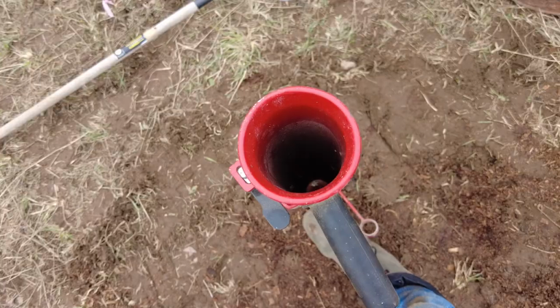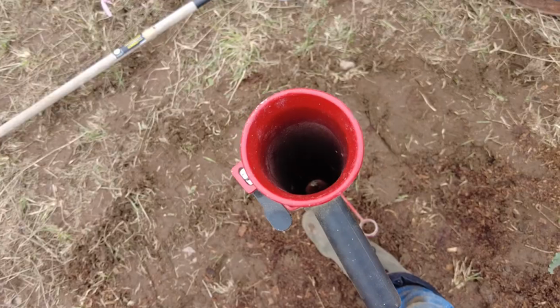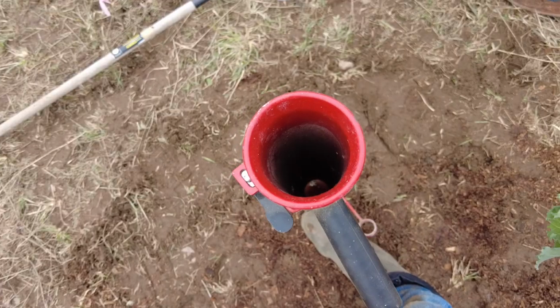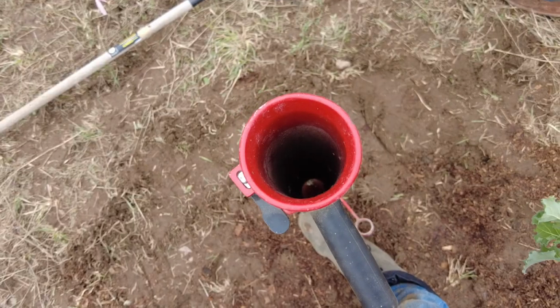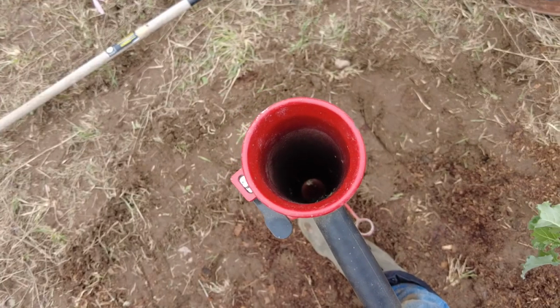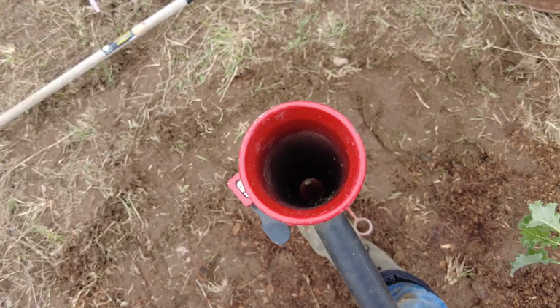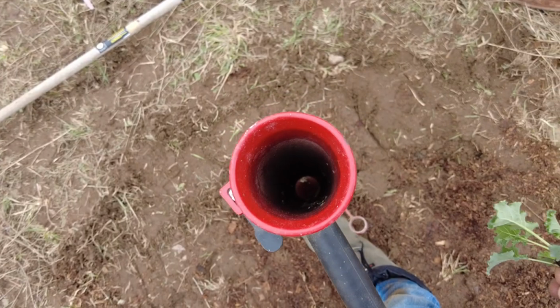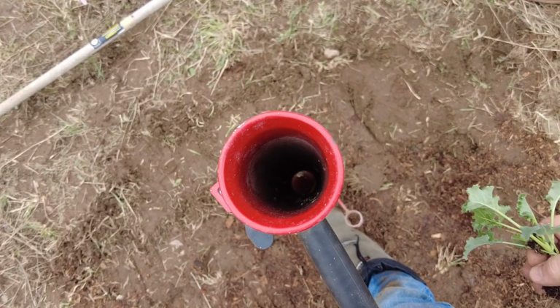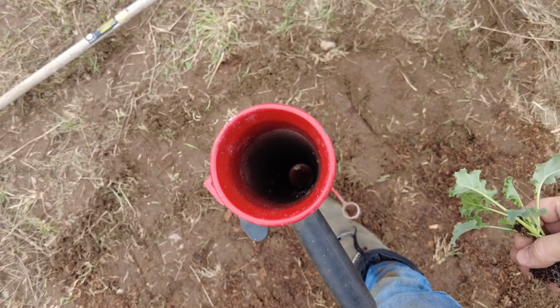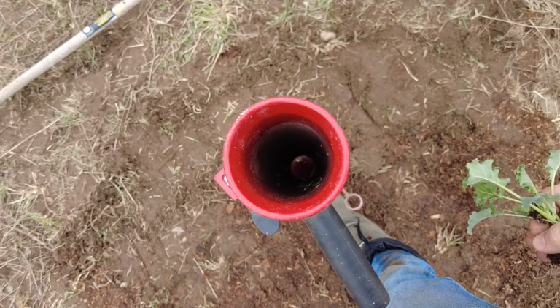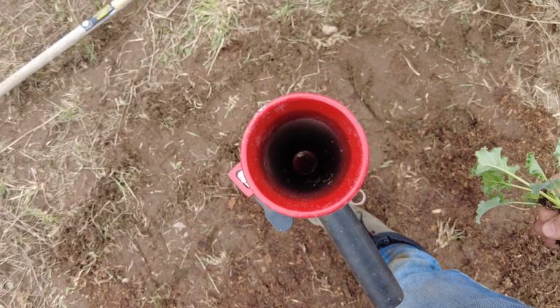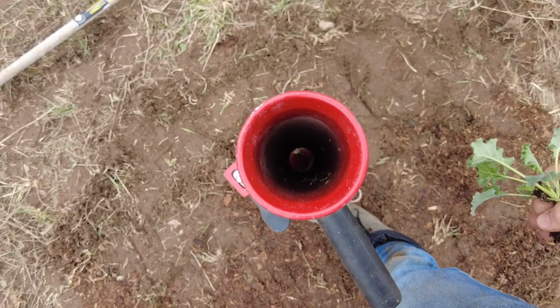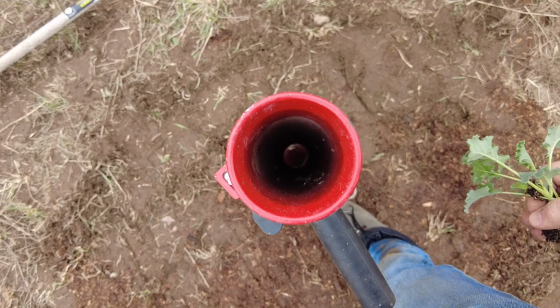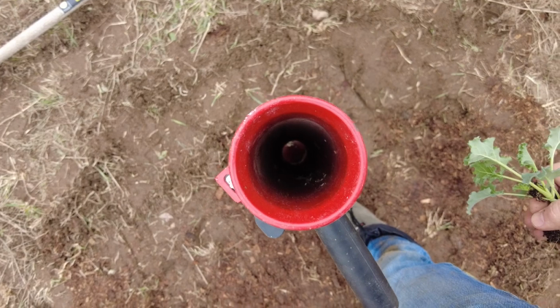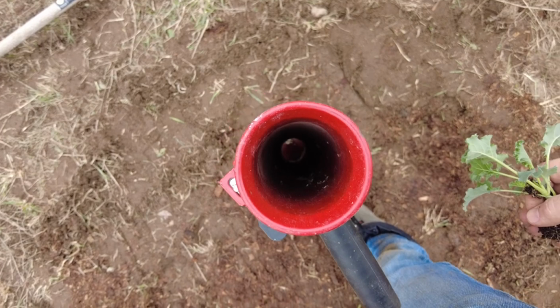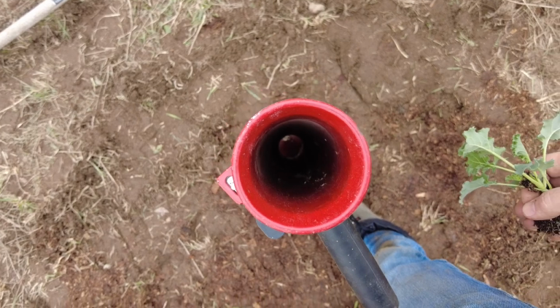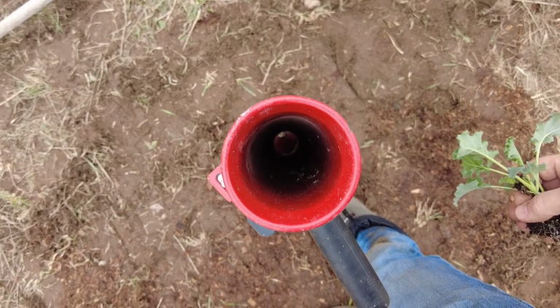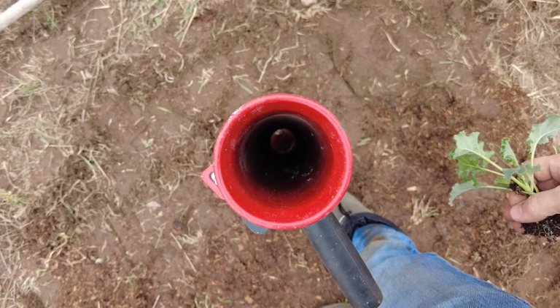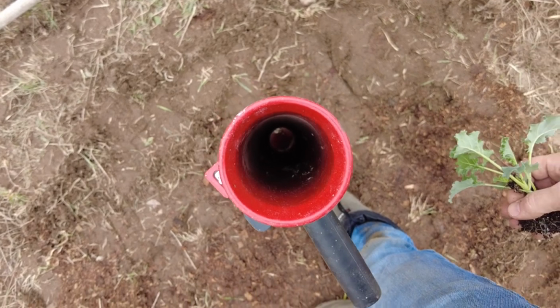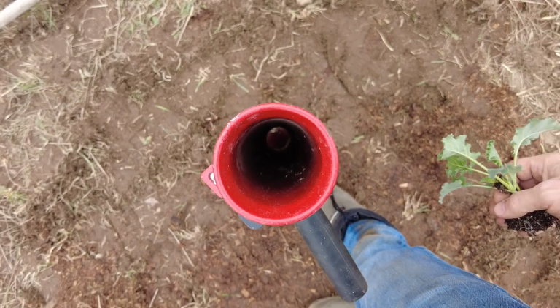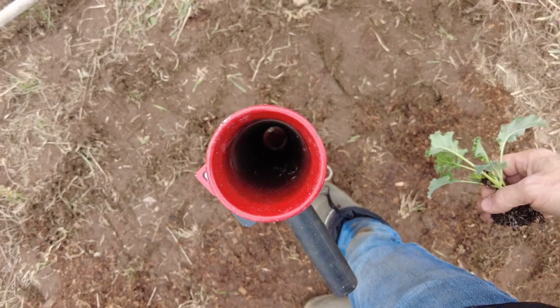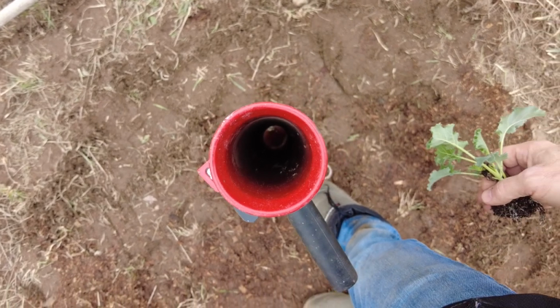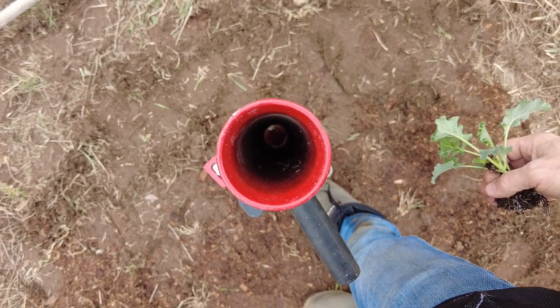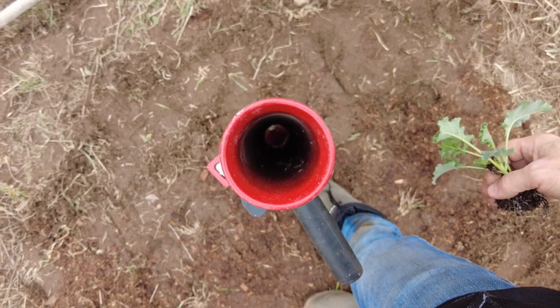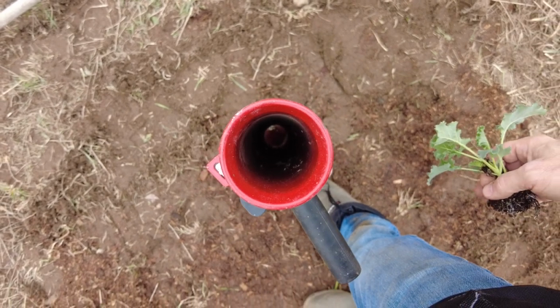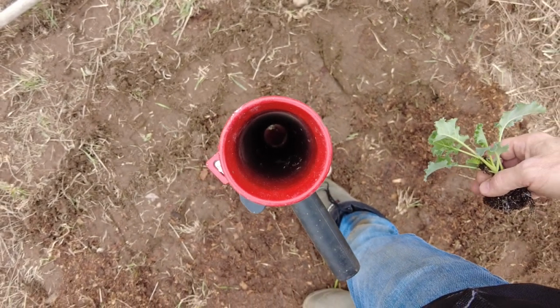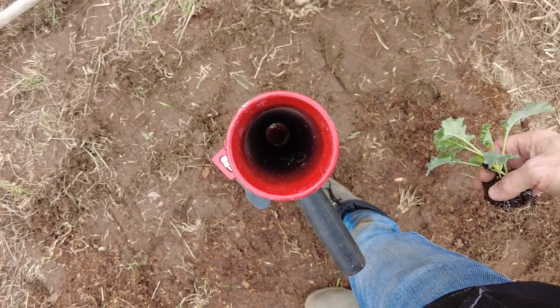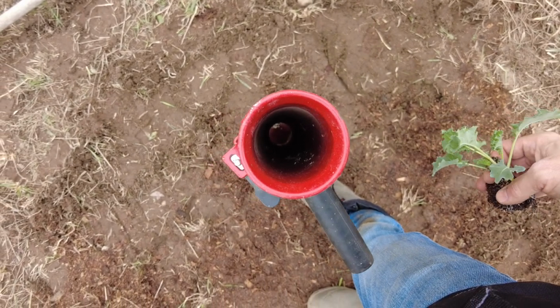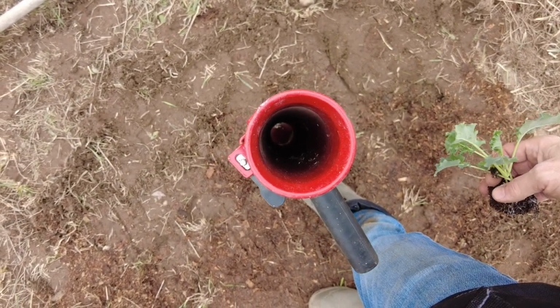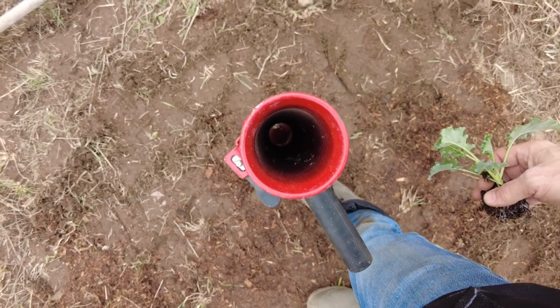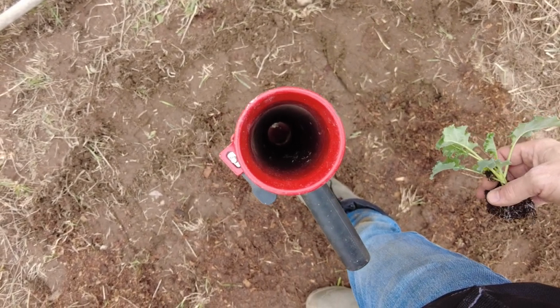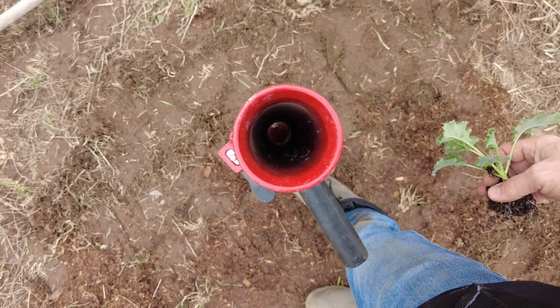I'm going to give you the bird's eye view of what you're looking at when you're looking down the hole of the Potapuki. I've got it in the ground right now.